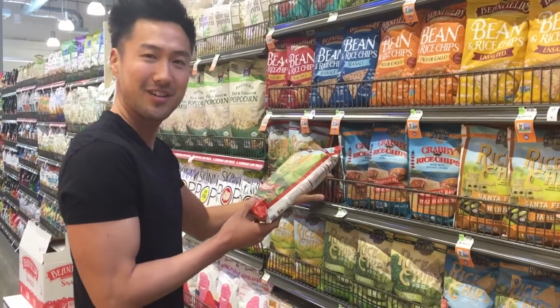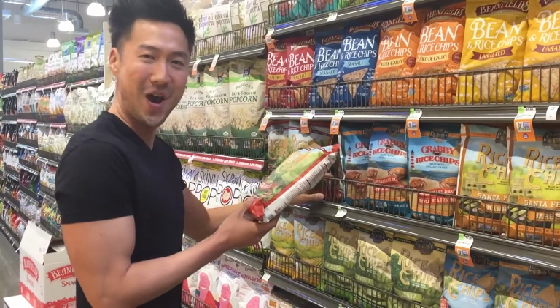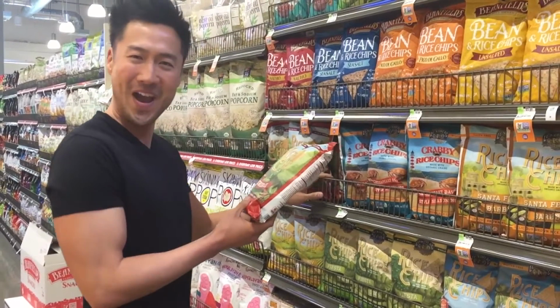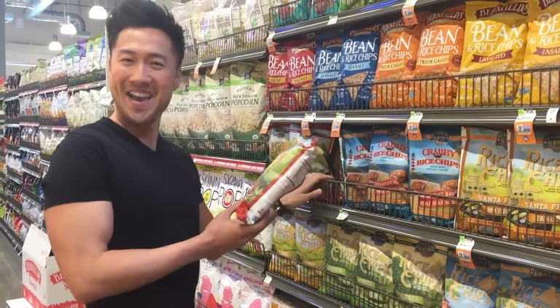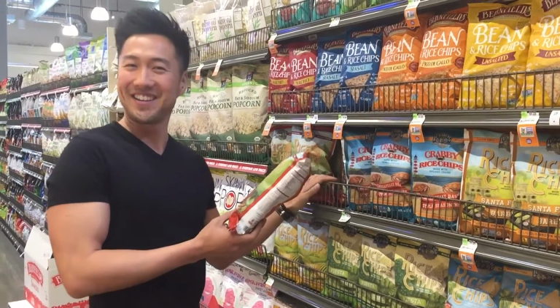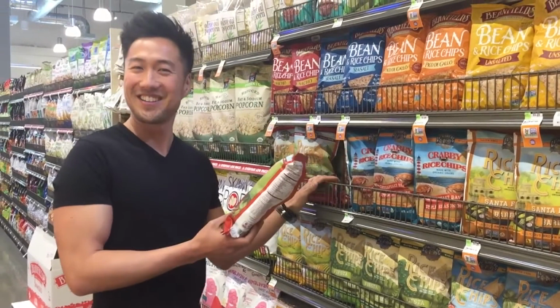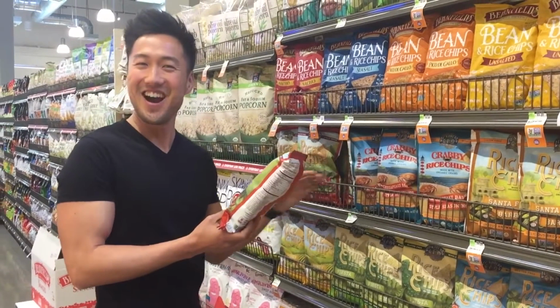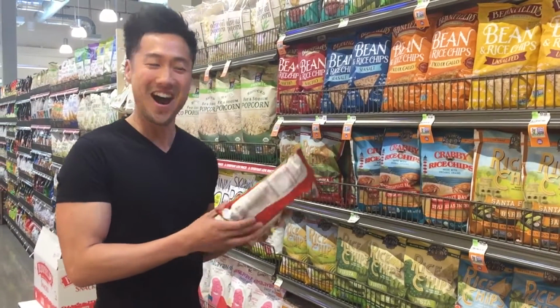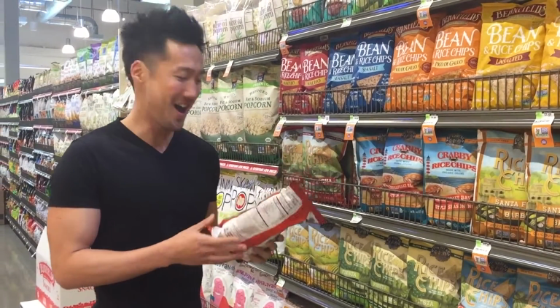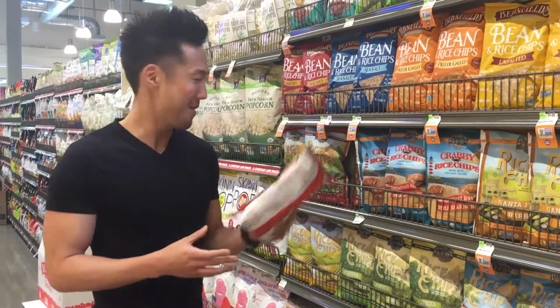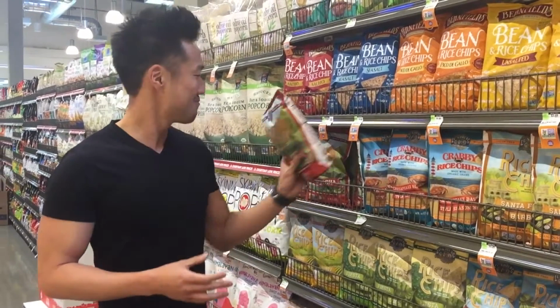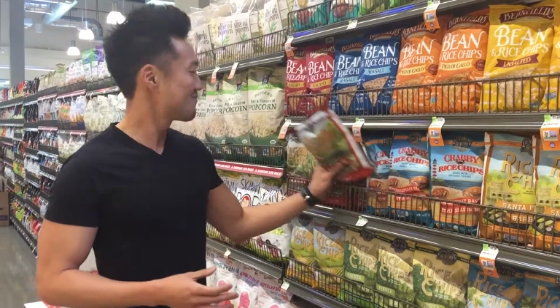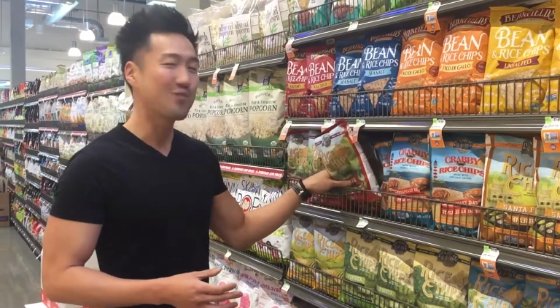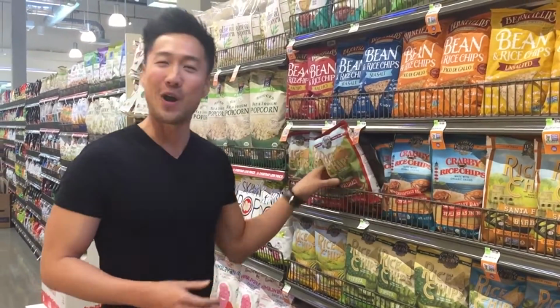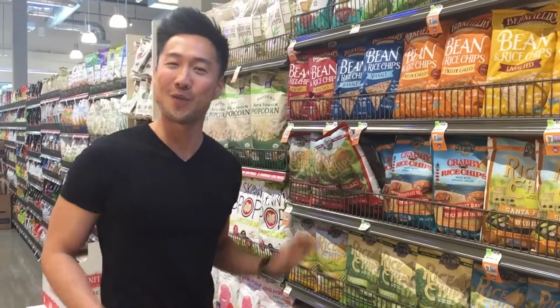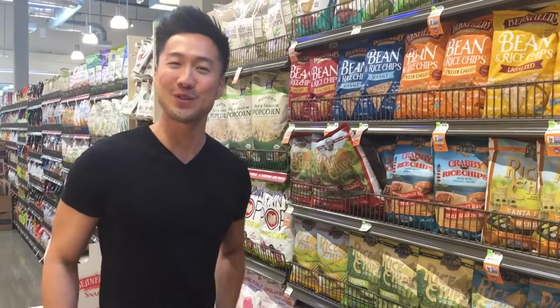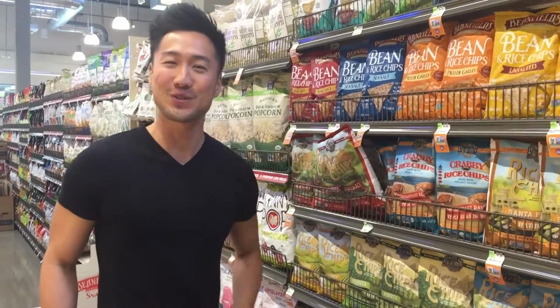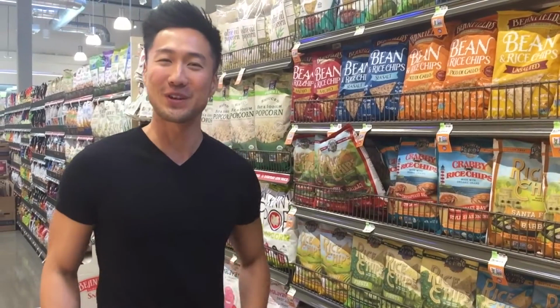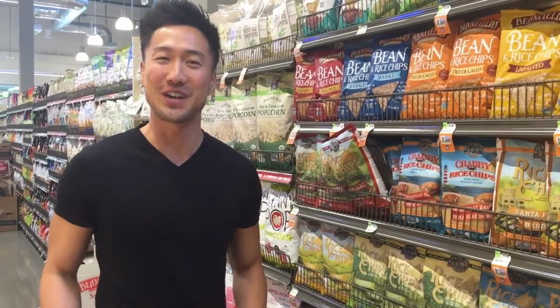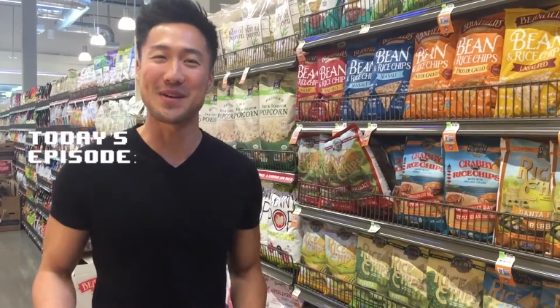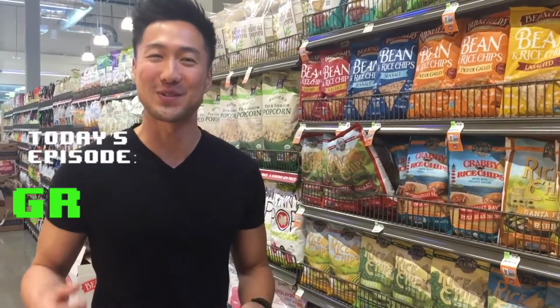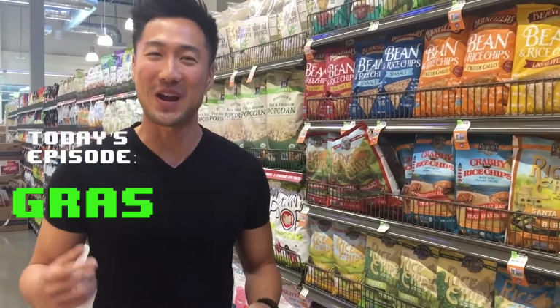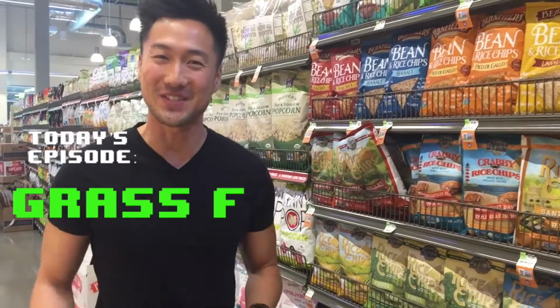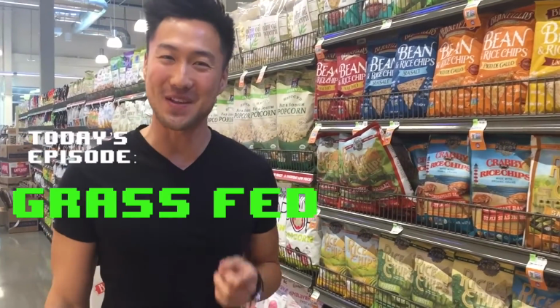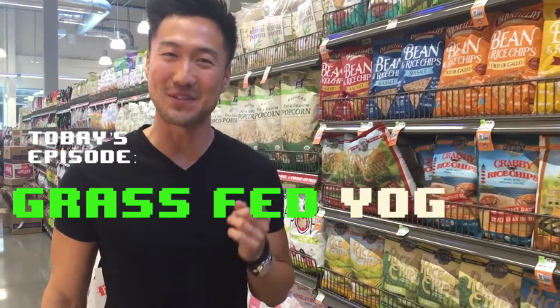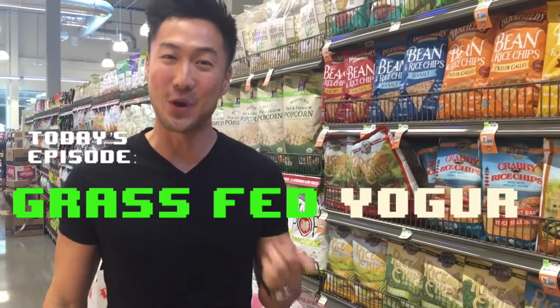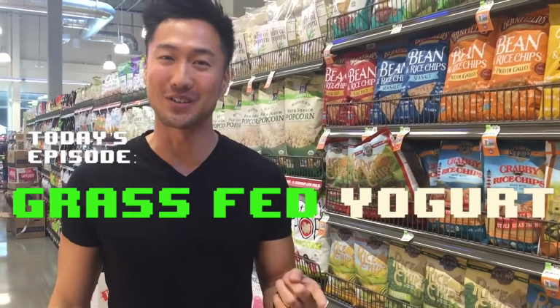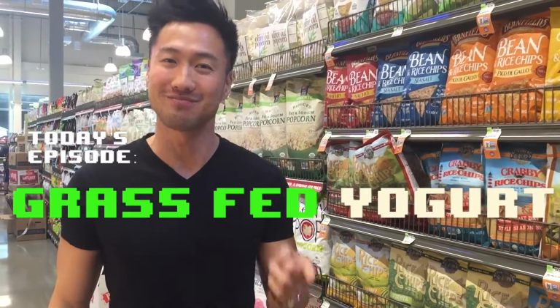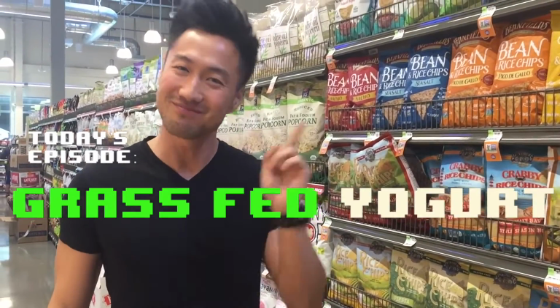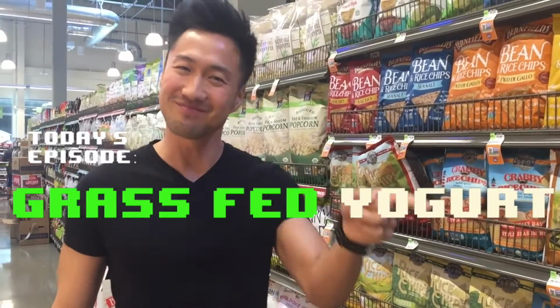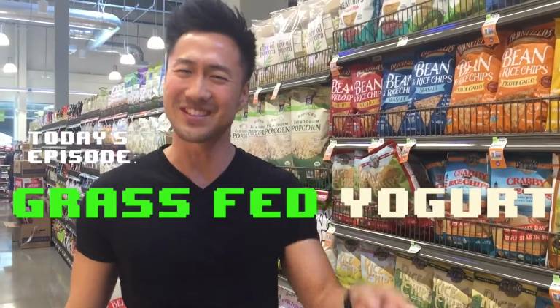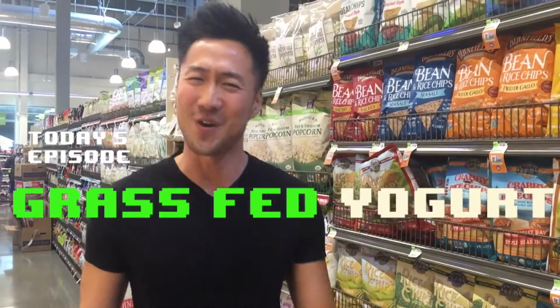Hey, we're at Whole Foods and we're going to talk about some grass-fed yogurt.